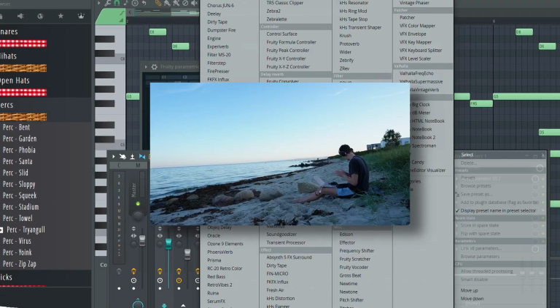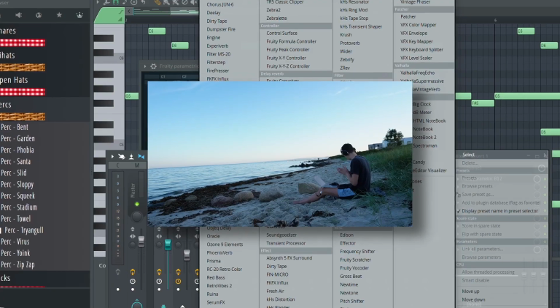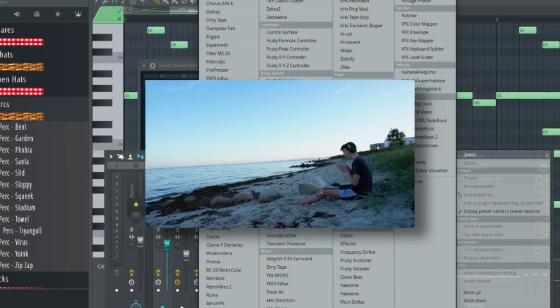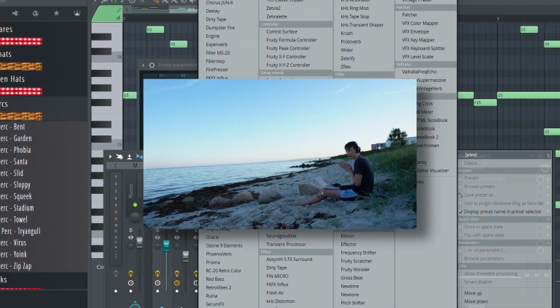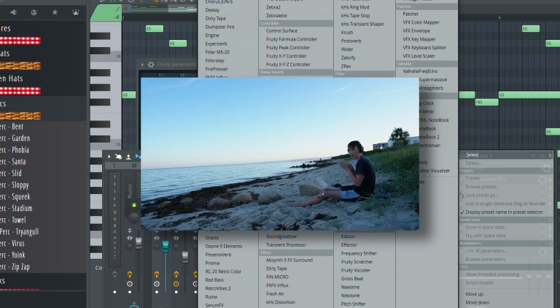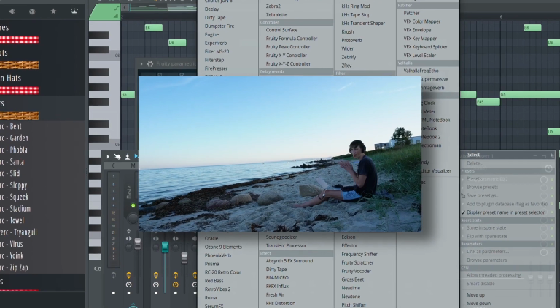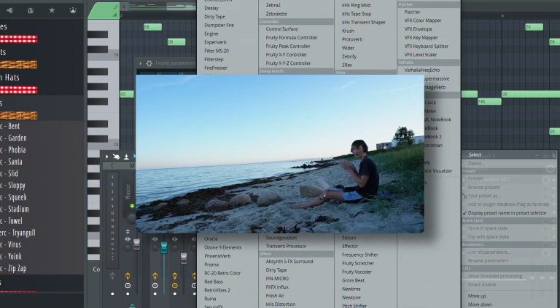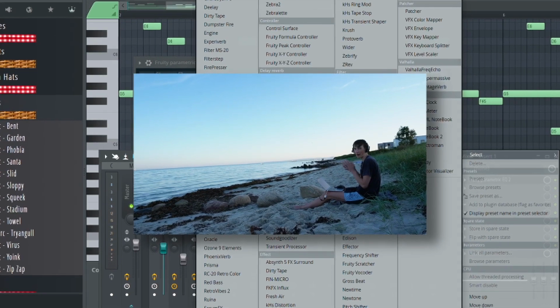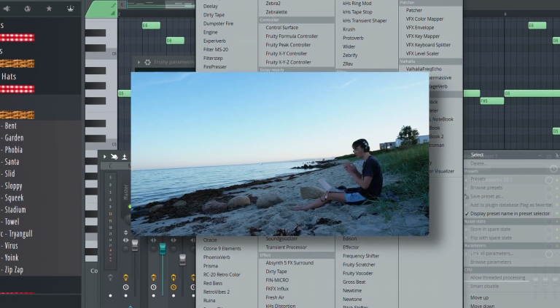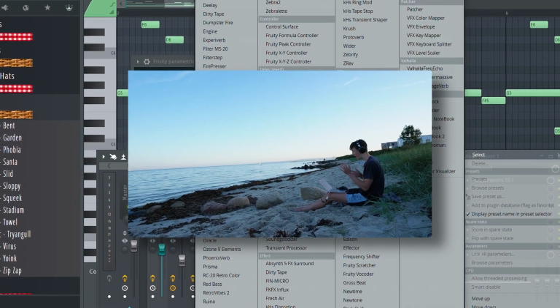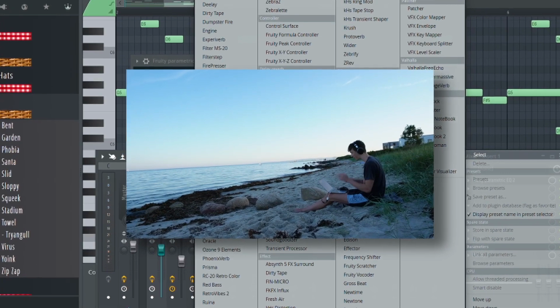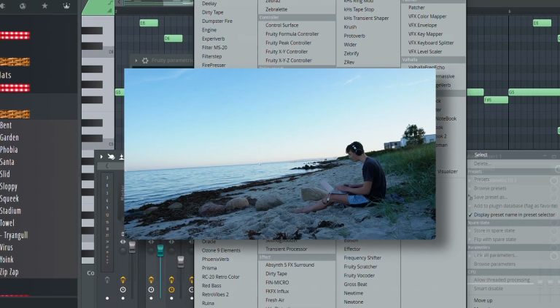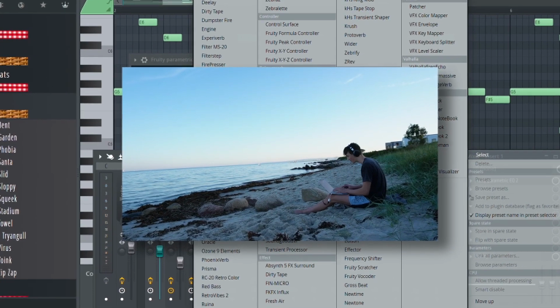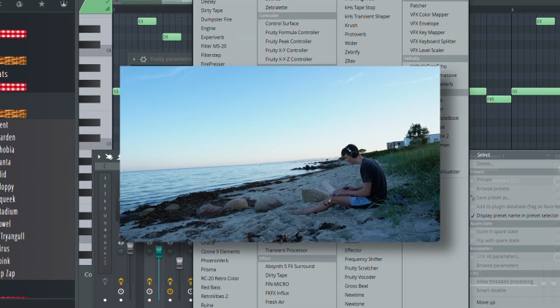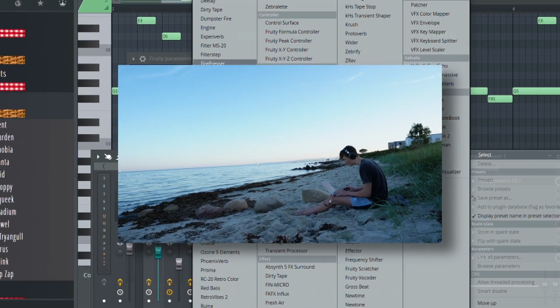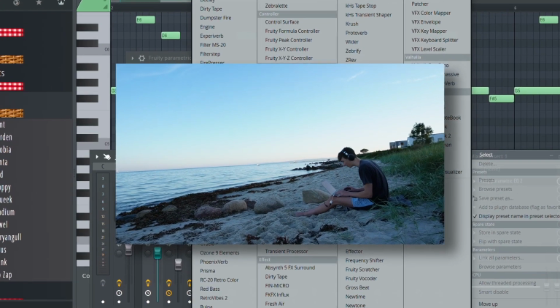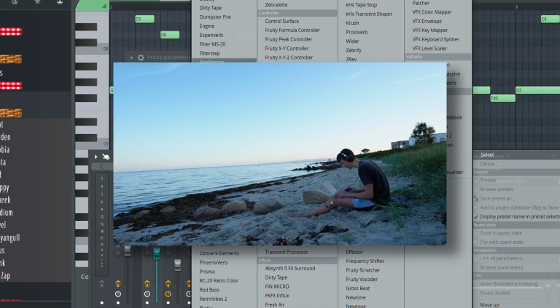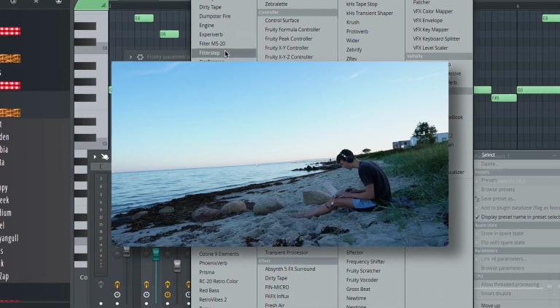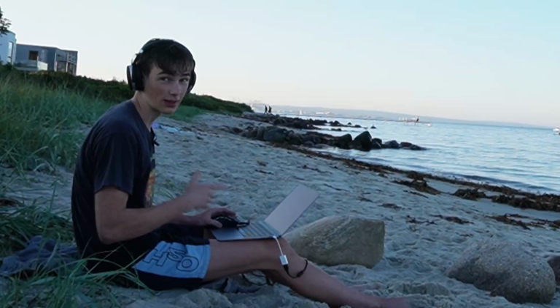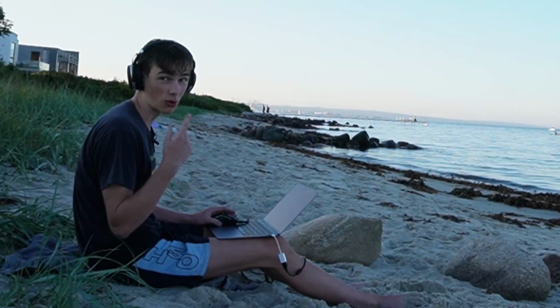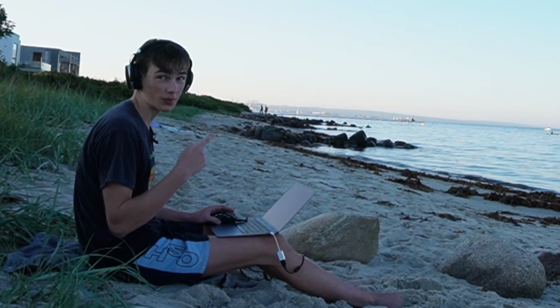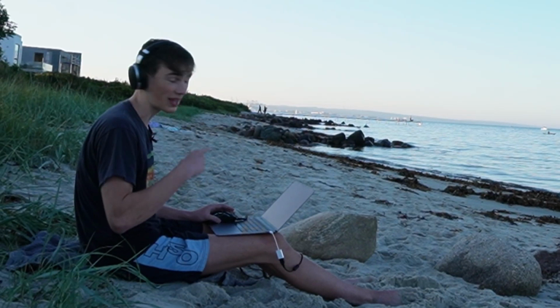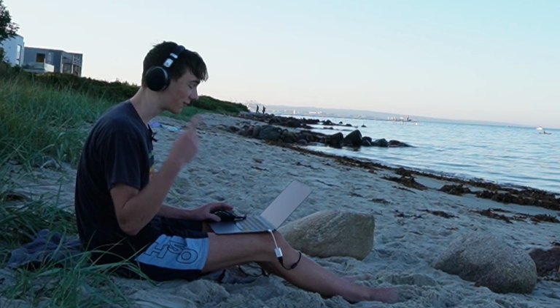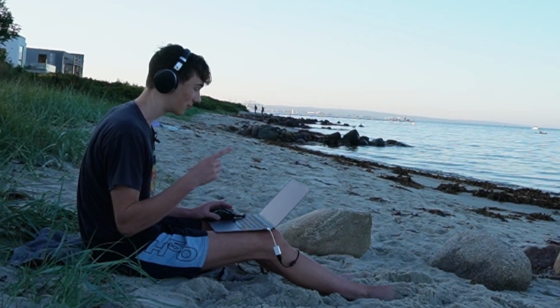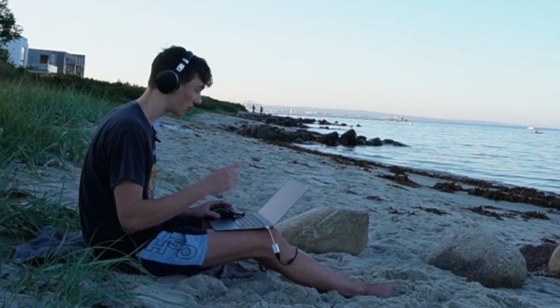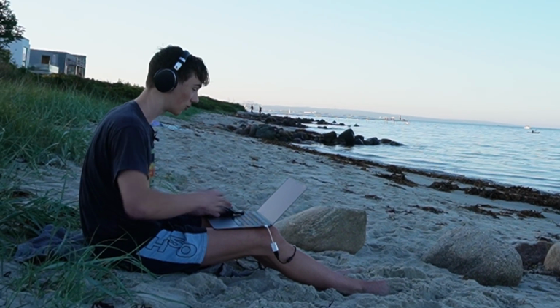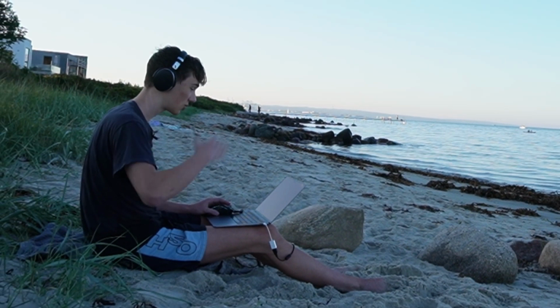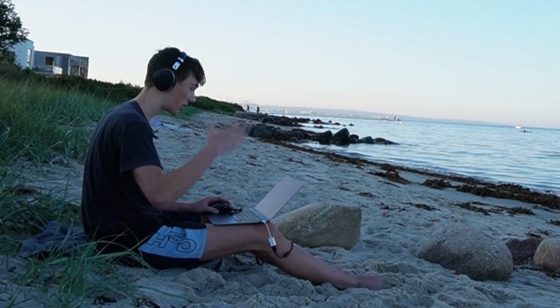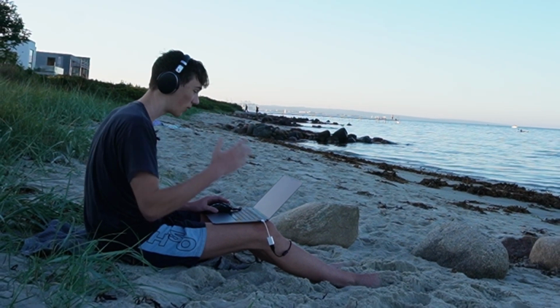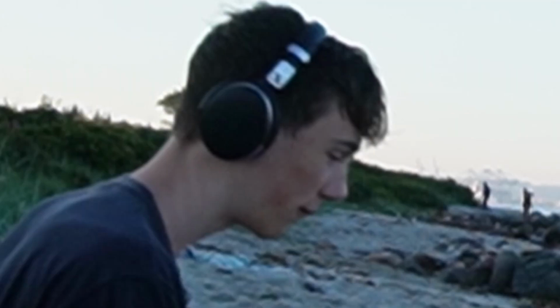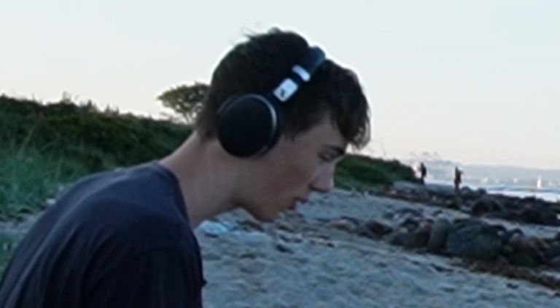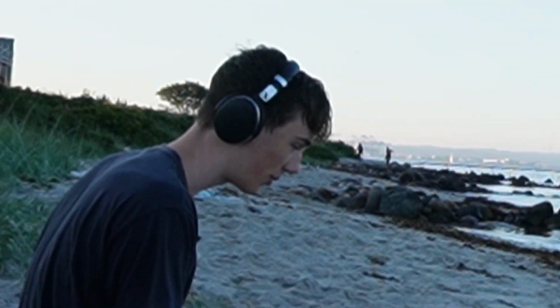You know what would be cool — if I add some halftime to this melody right here and then automate the halftime so it goes on and off, you know what I mean?